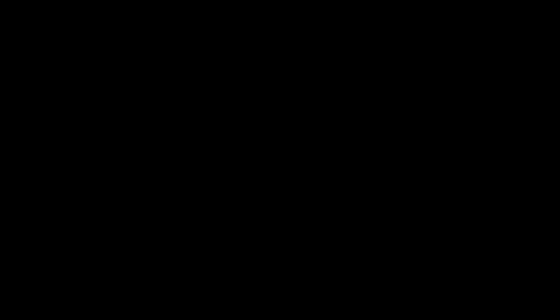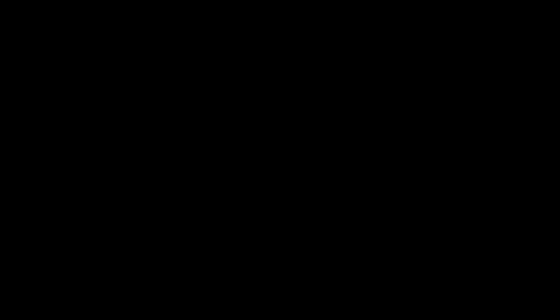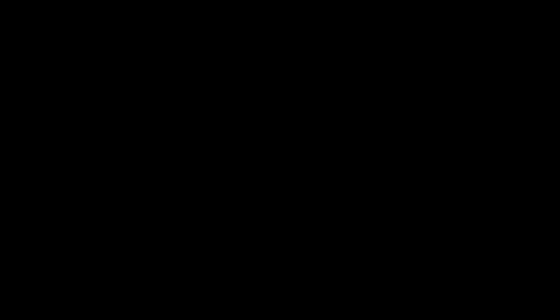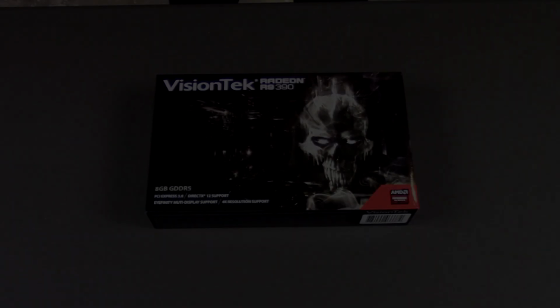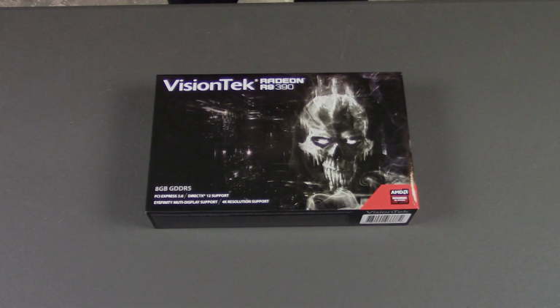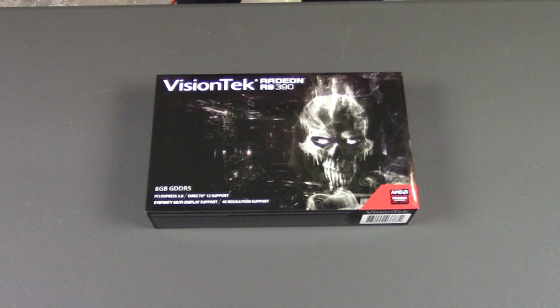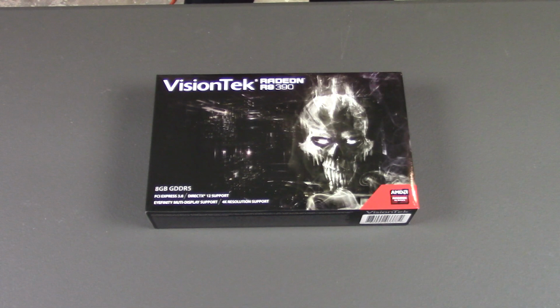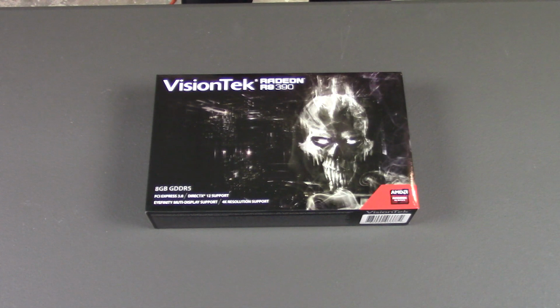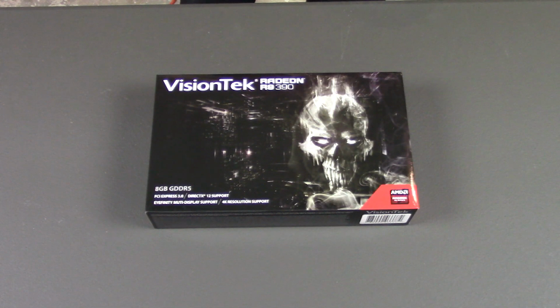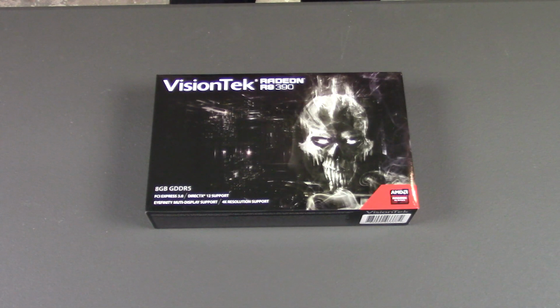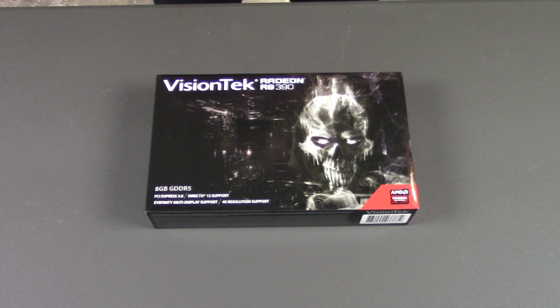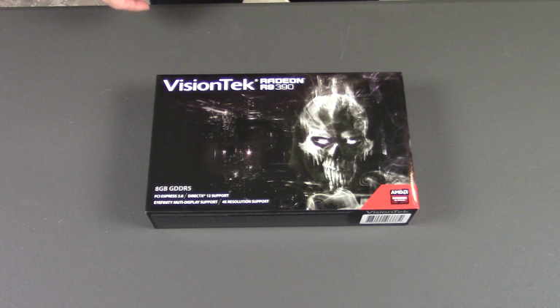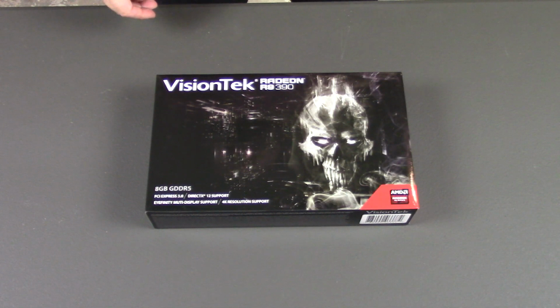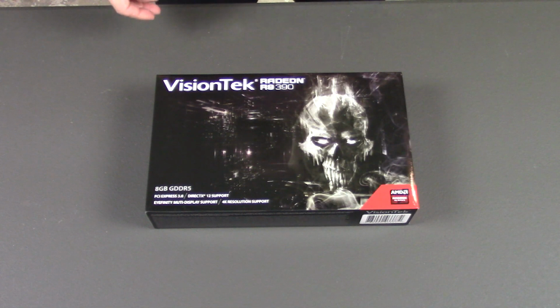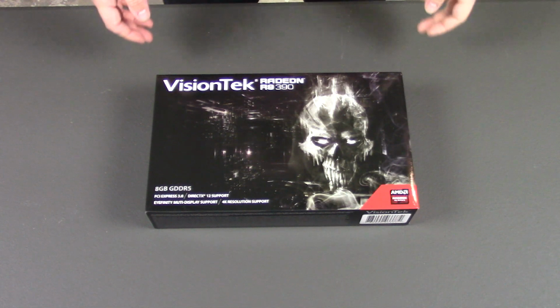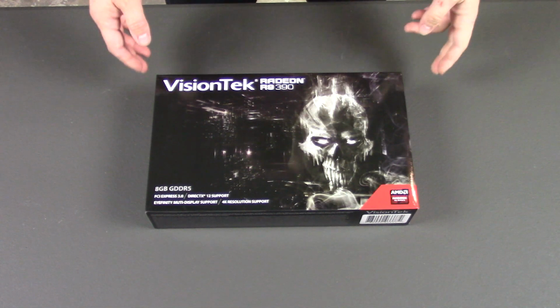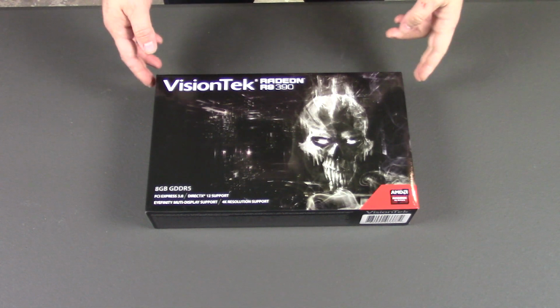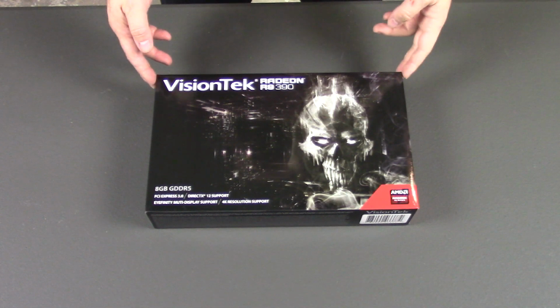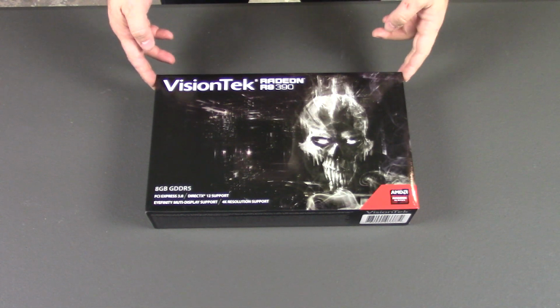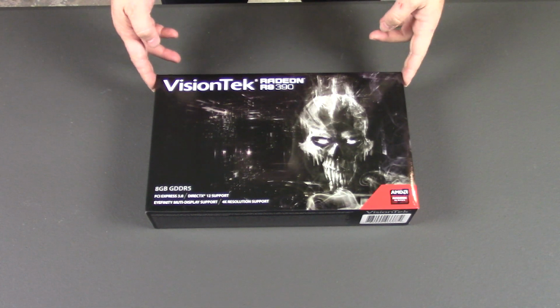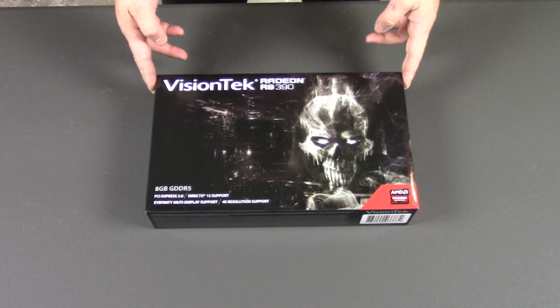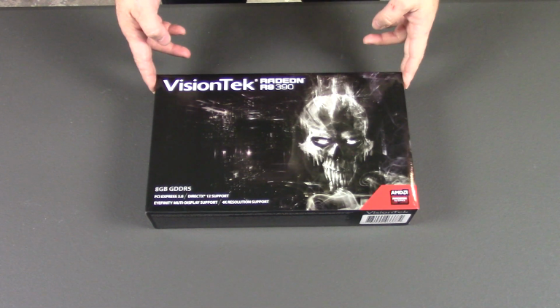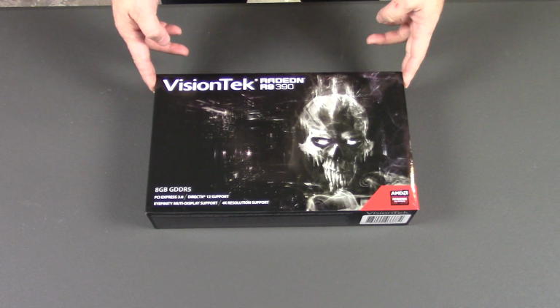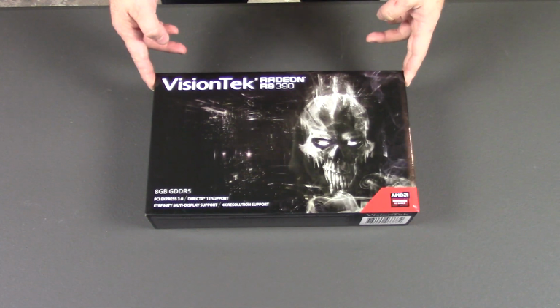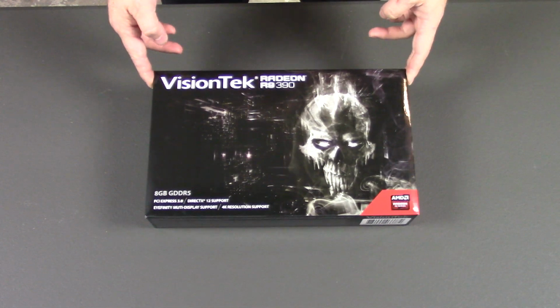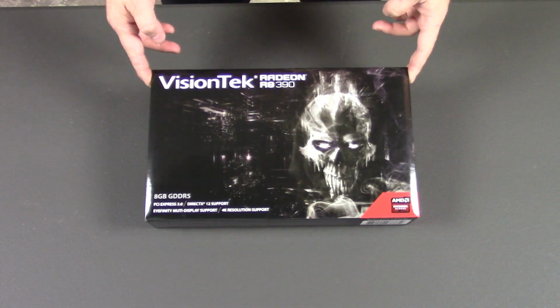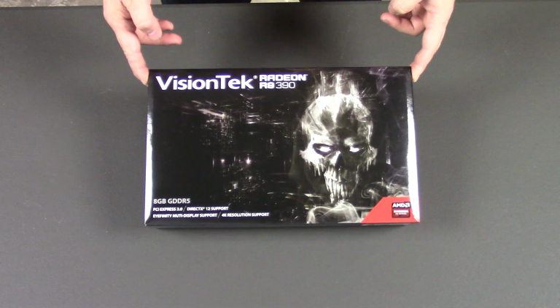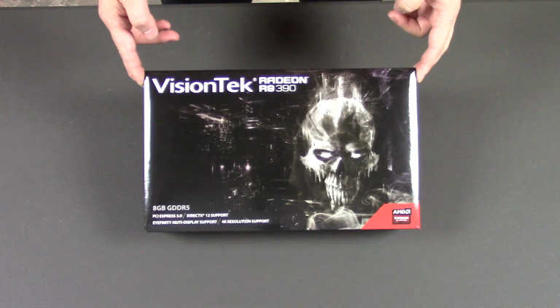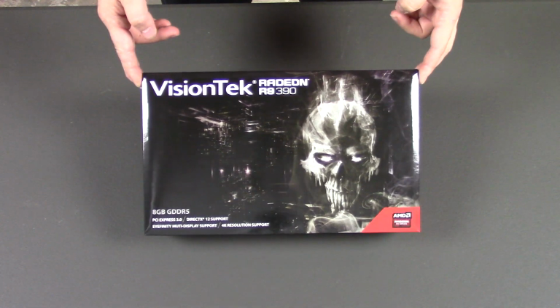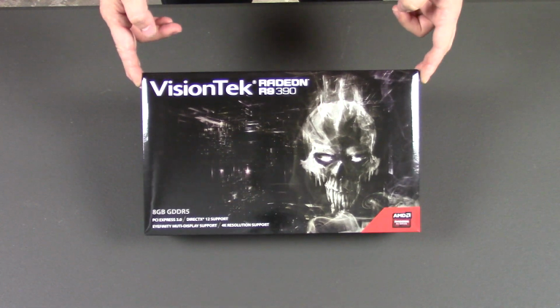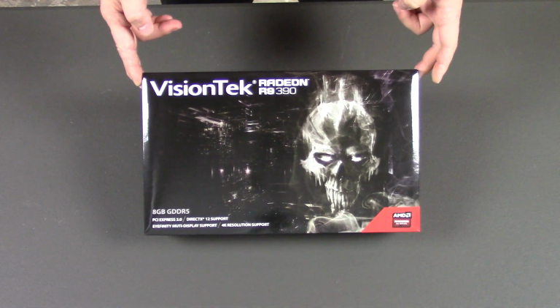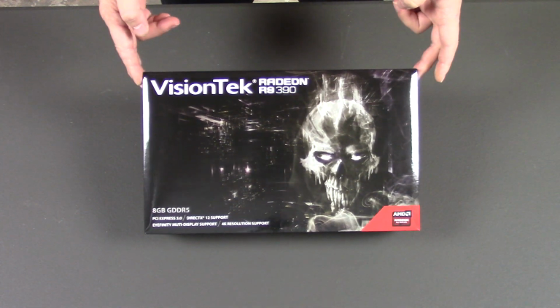Hey everybody, today I will be showing off the new Vision Tech R9 390.